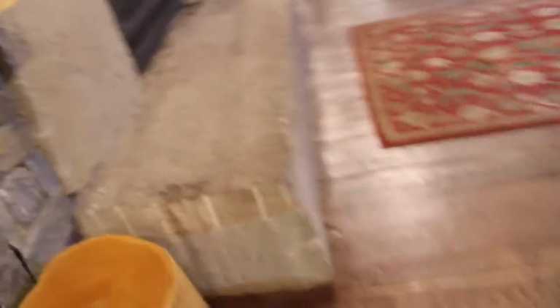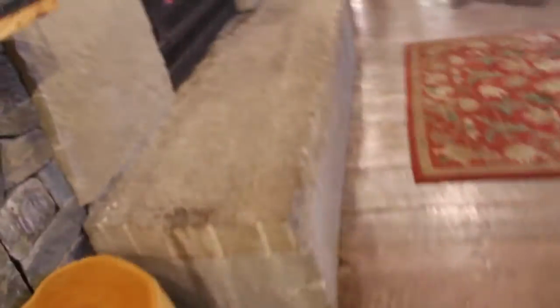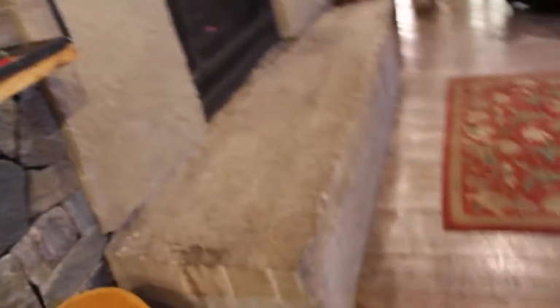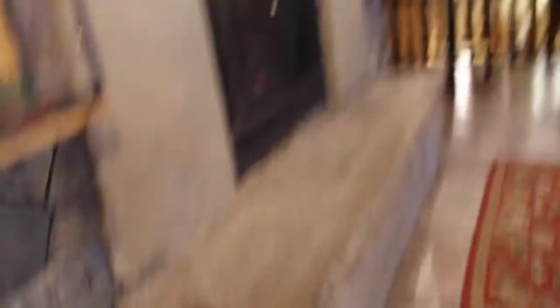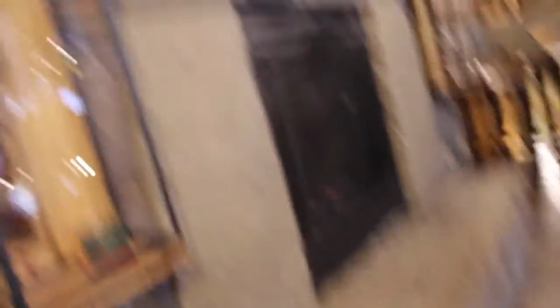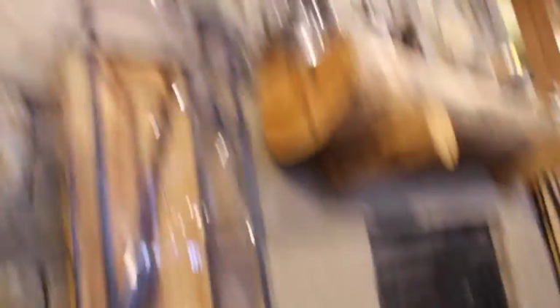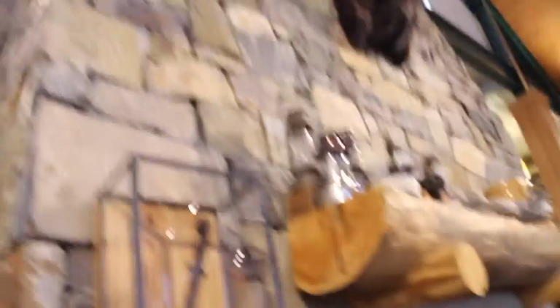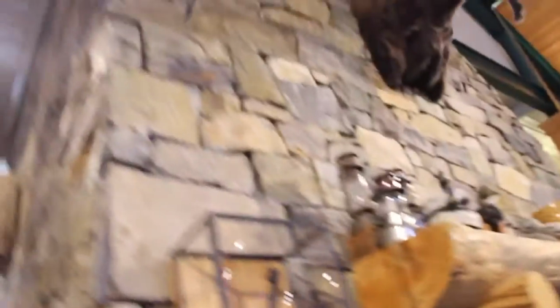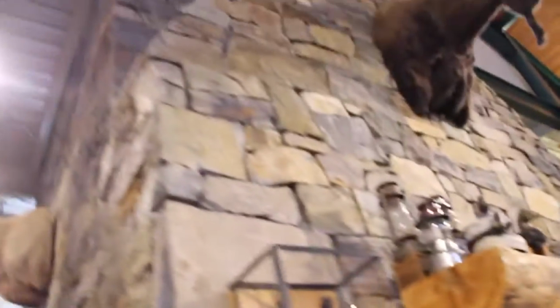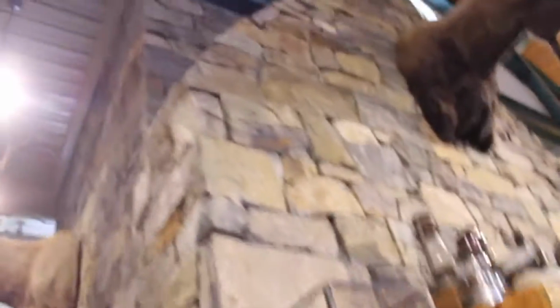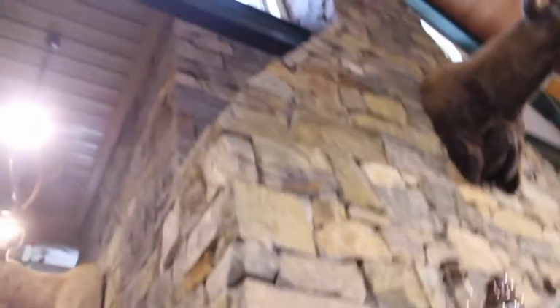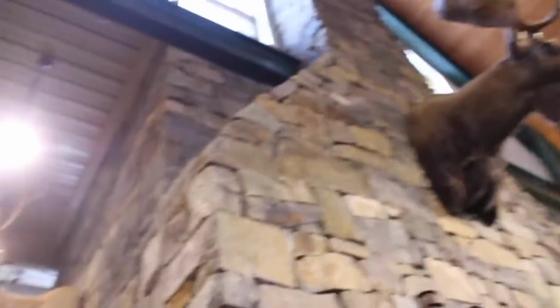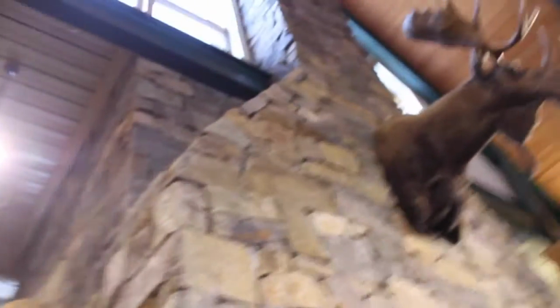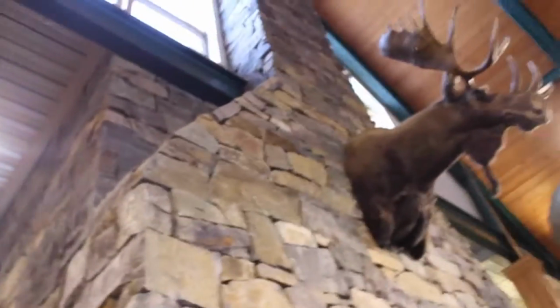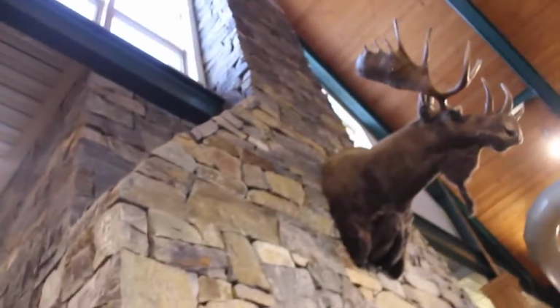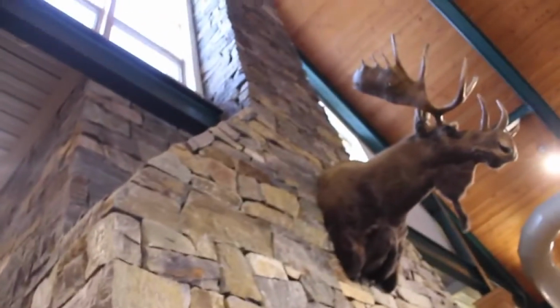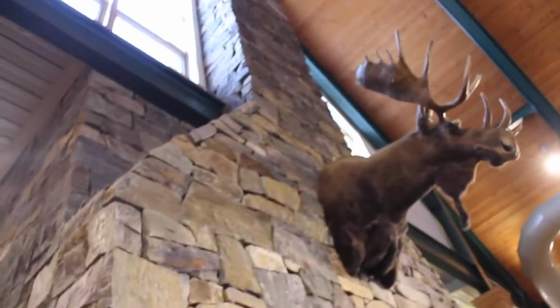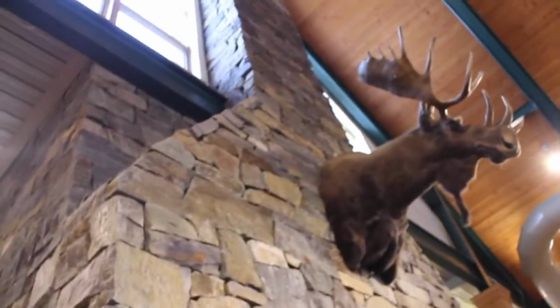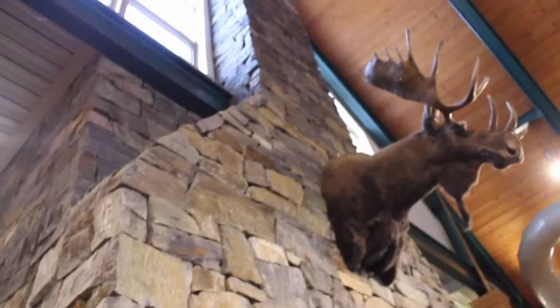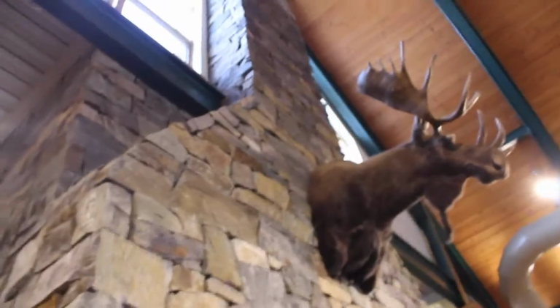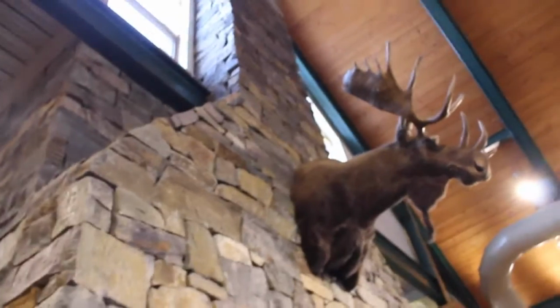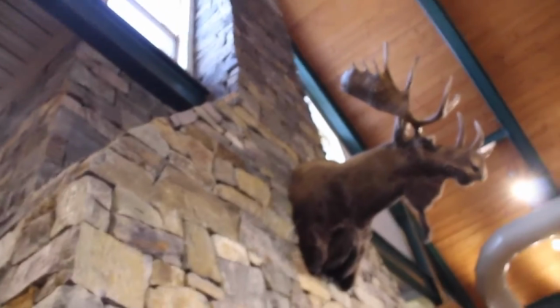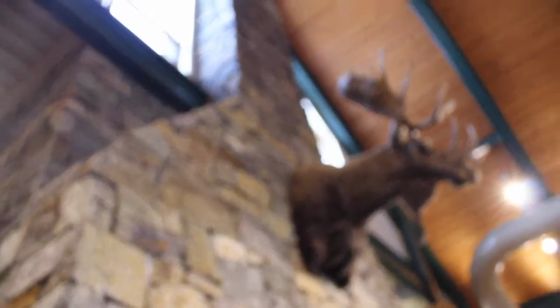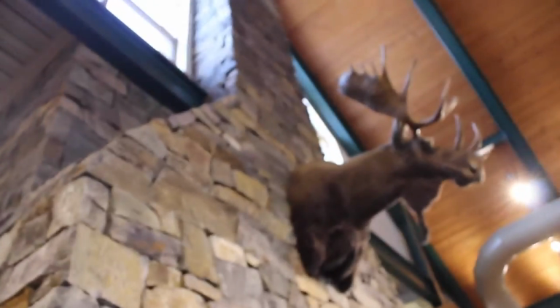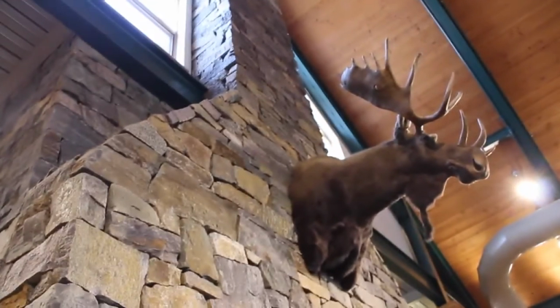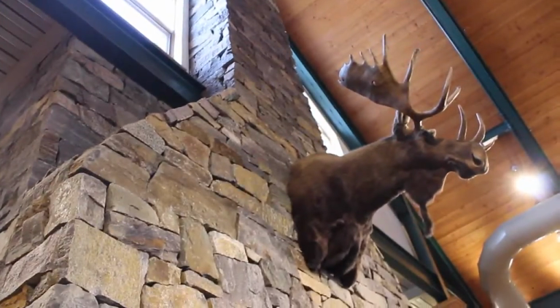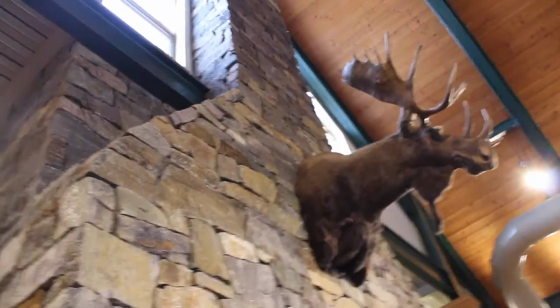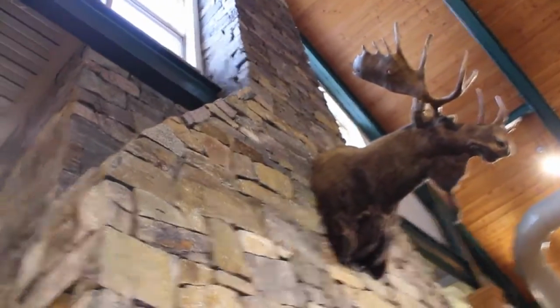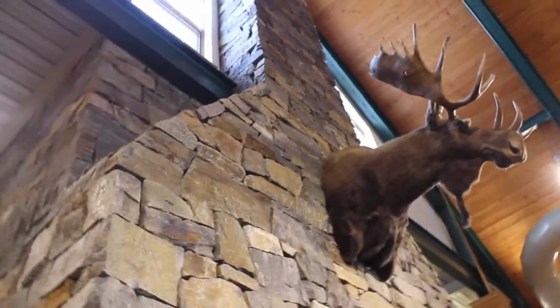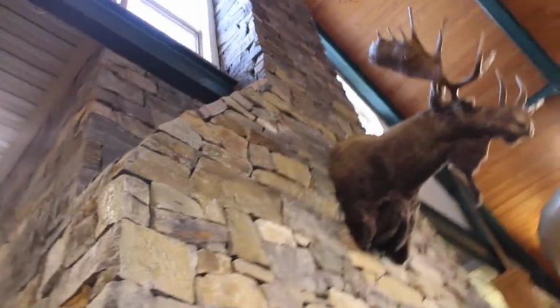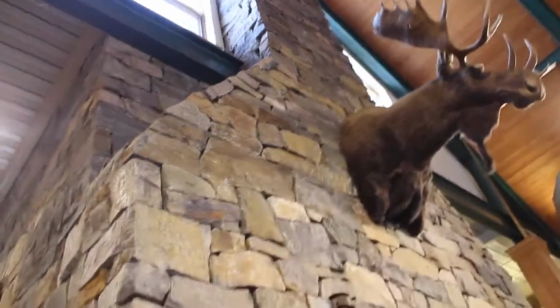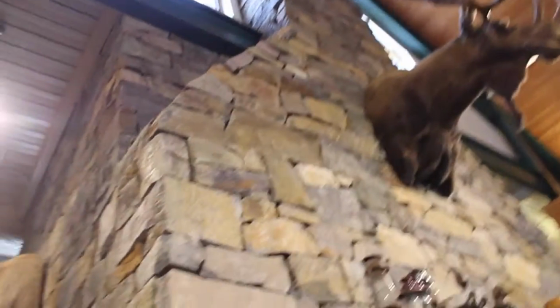There's a fireplace — that's actually pretty cool. There's a moose head there. Of course, we are in Maine.